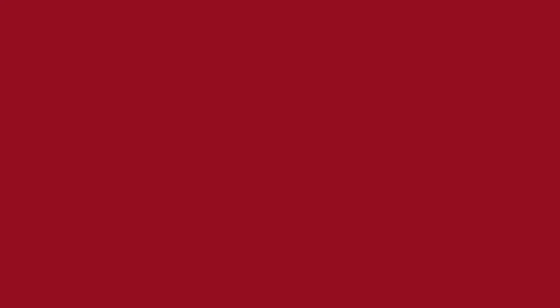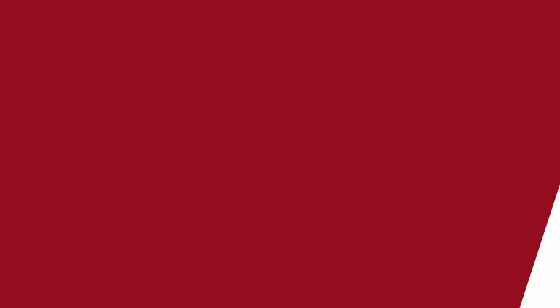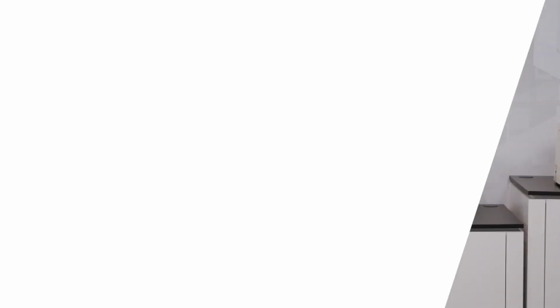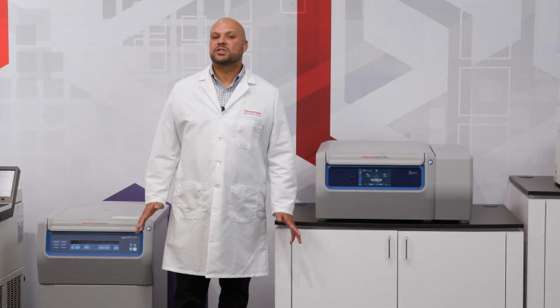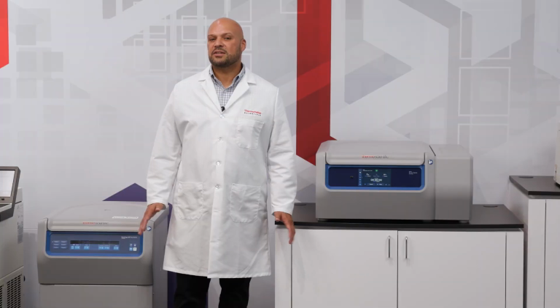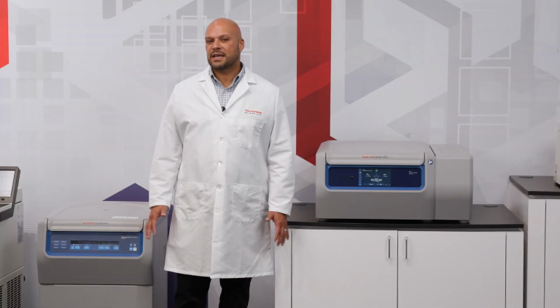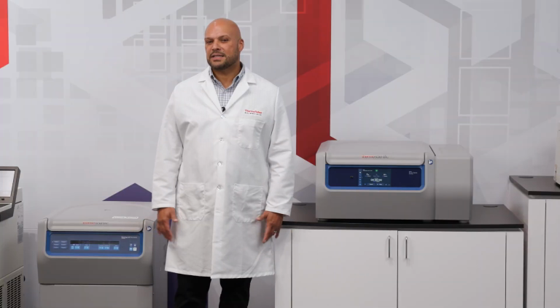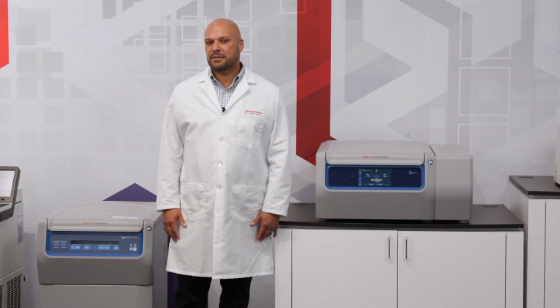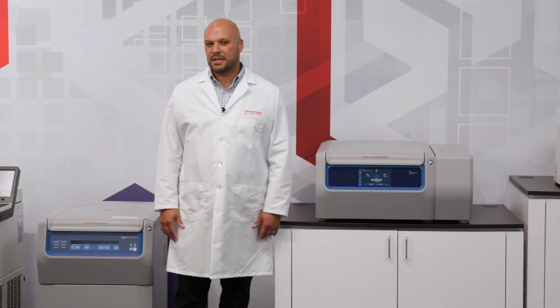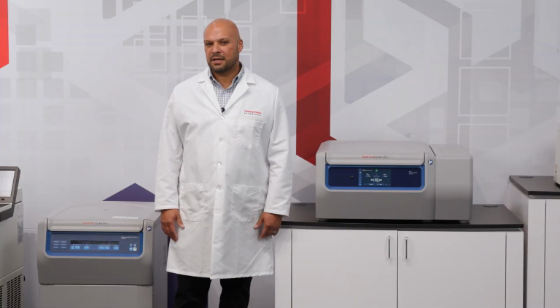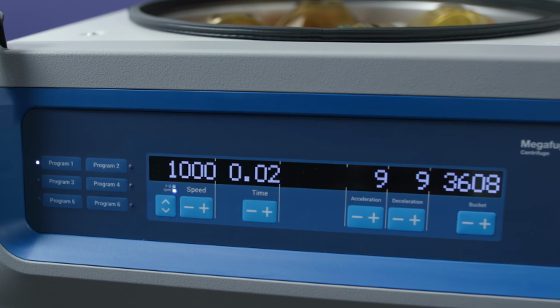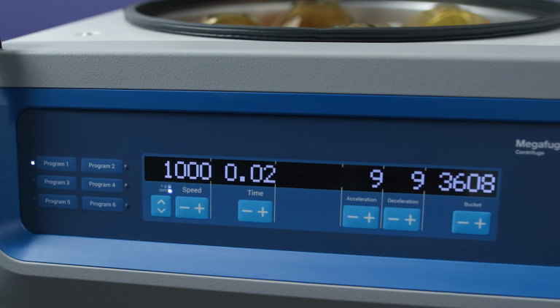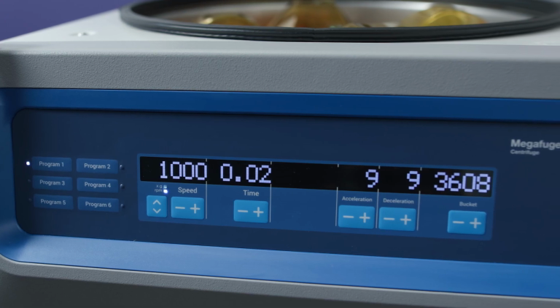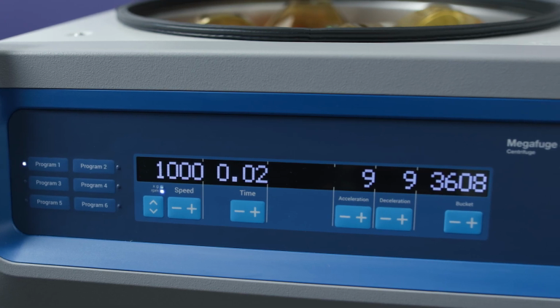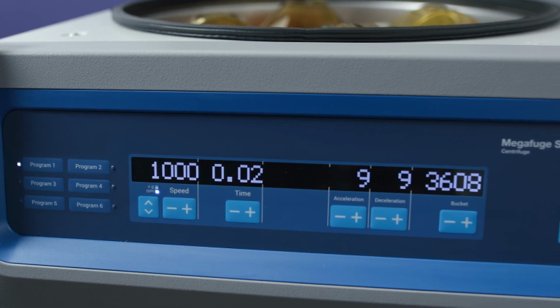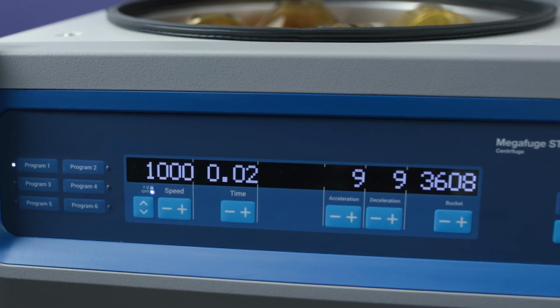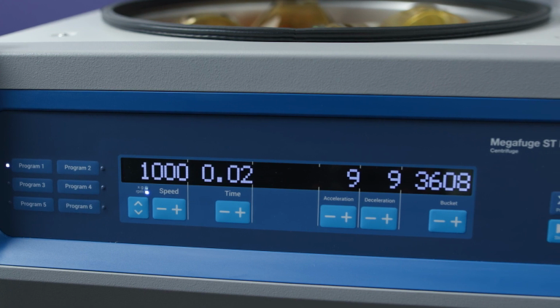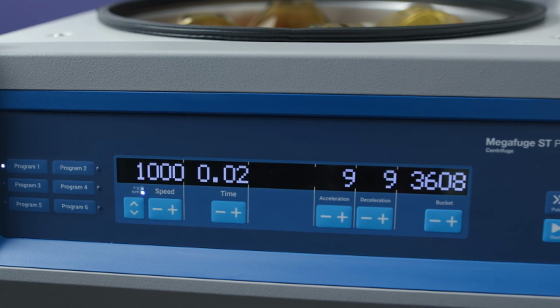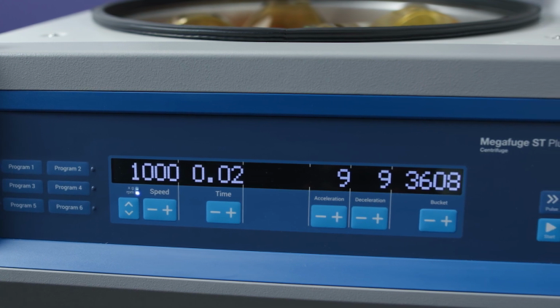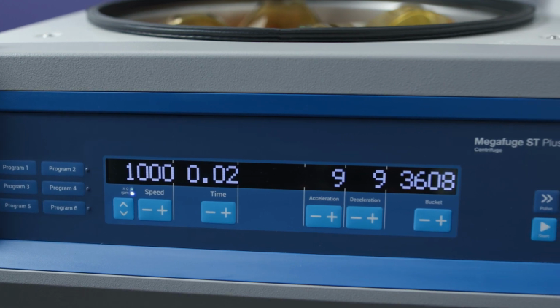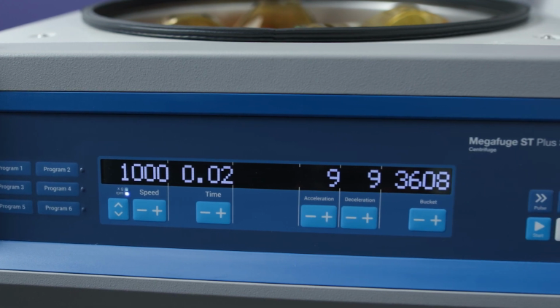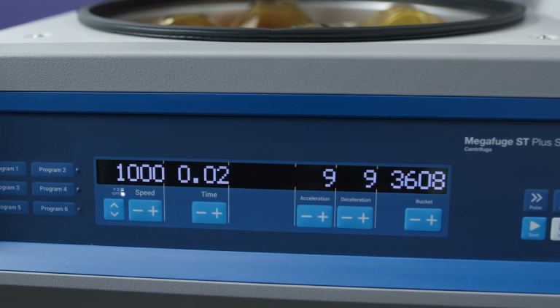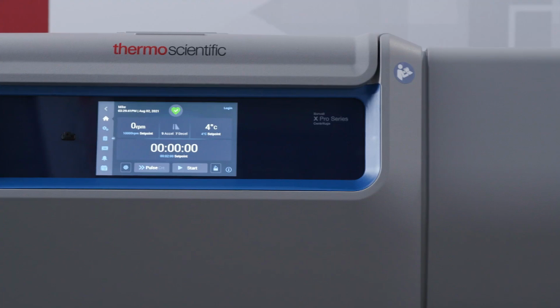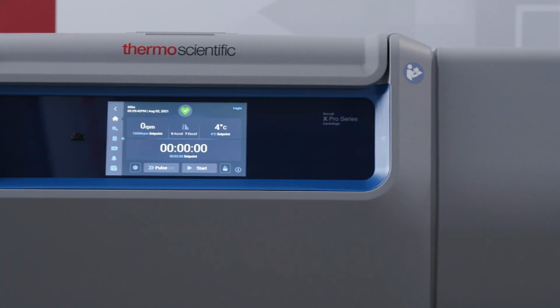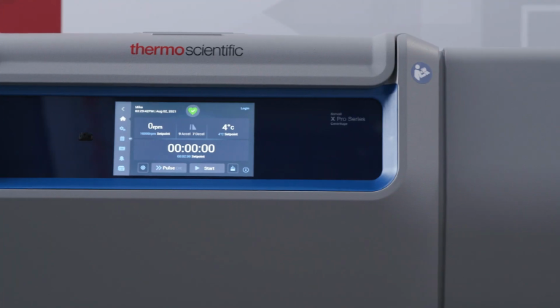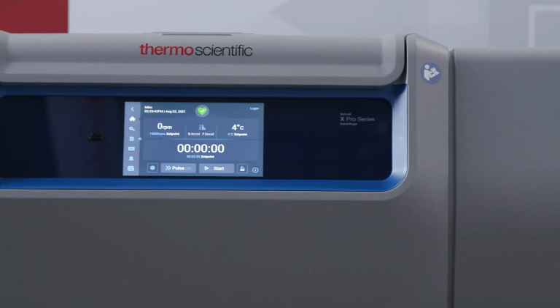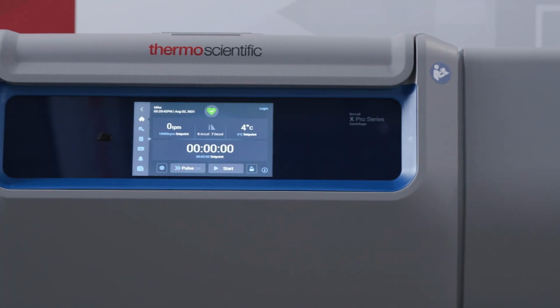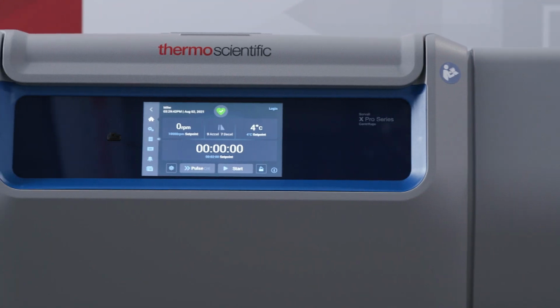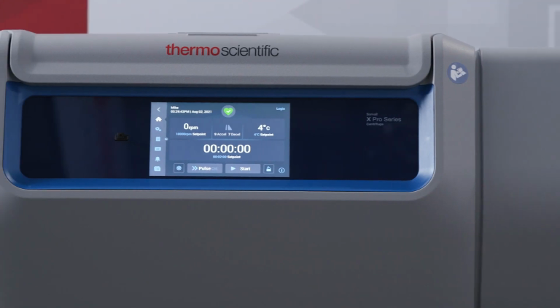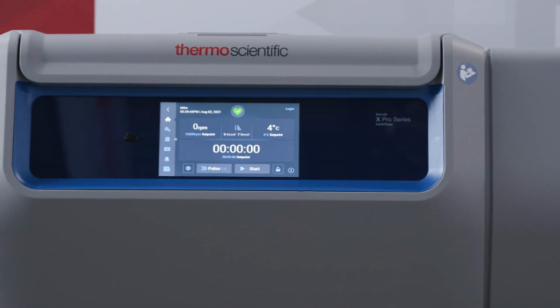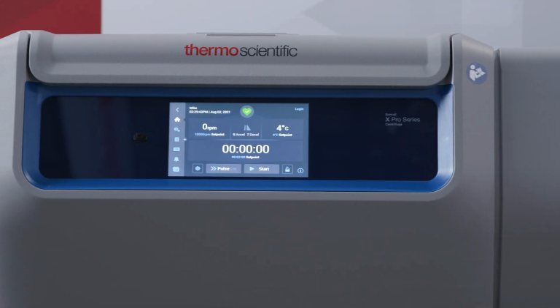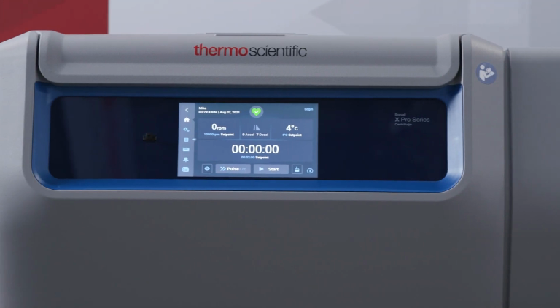We appreciate you taking the time today to stop by and hear about the differences in our centrifugation offering. Have a good day.